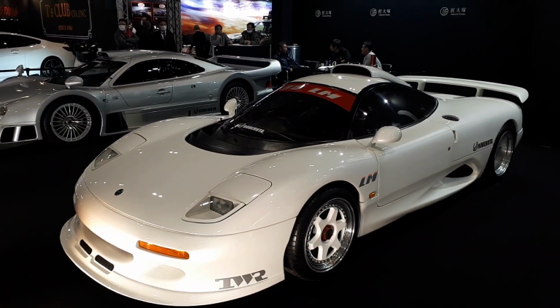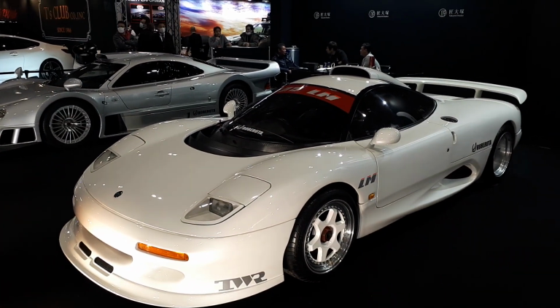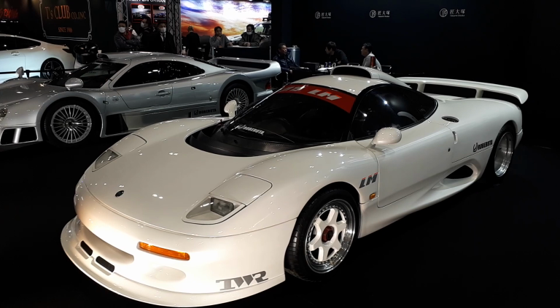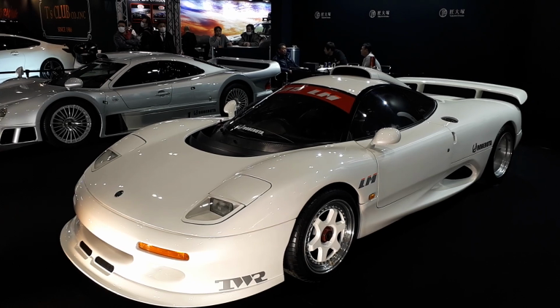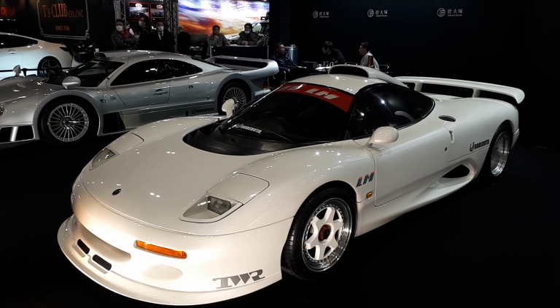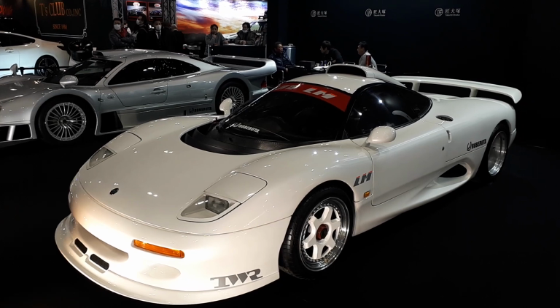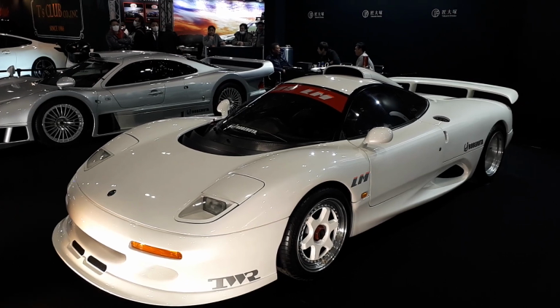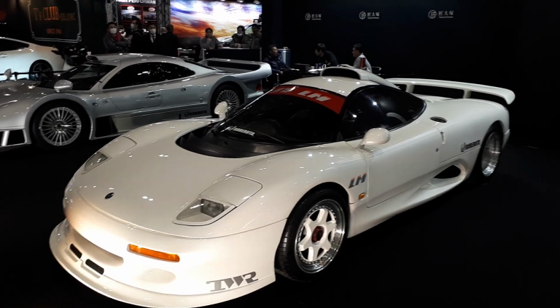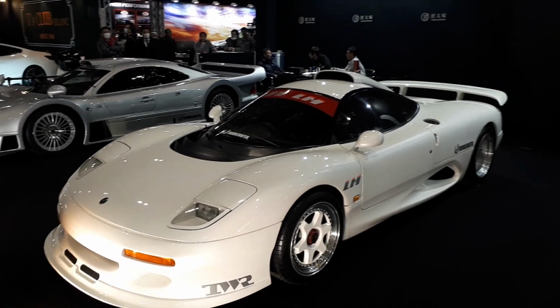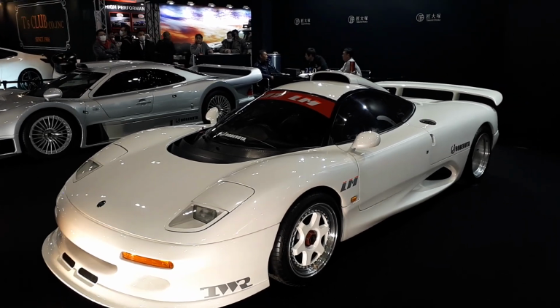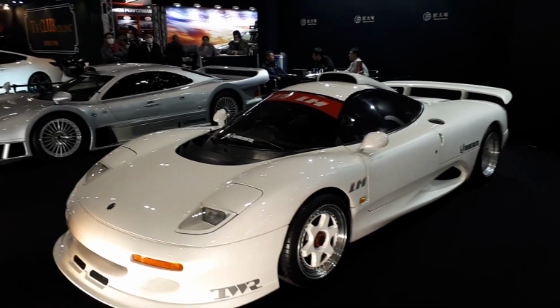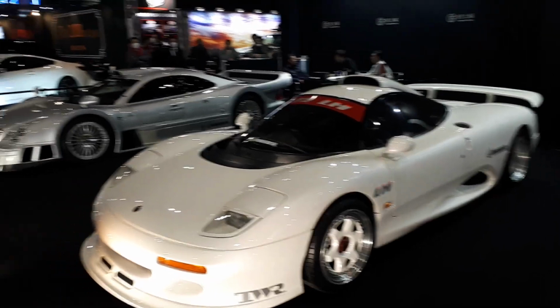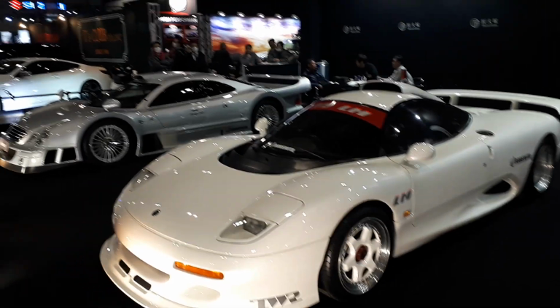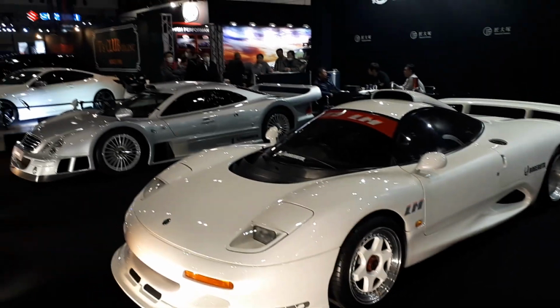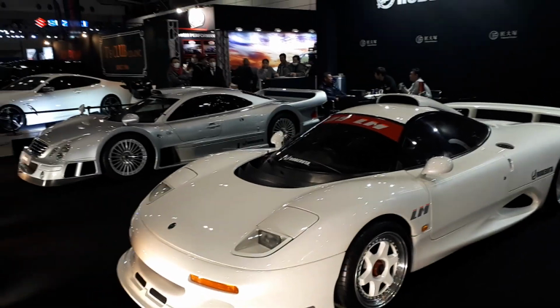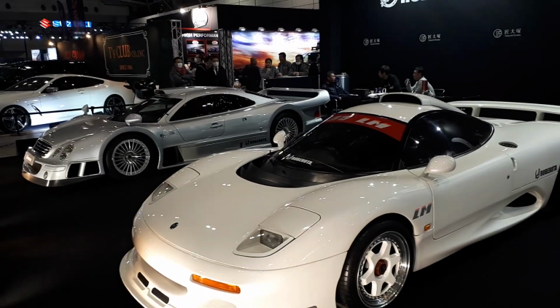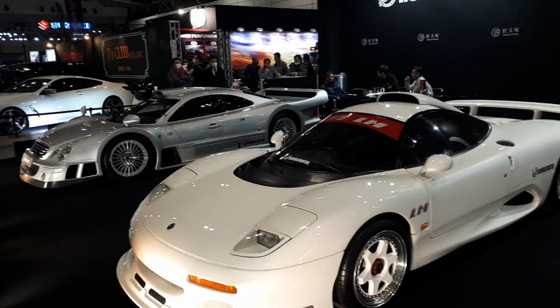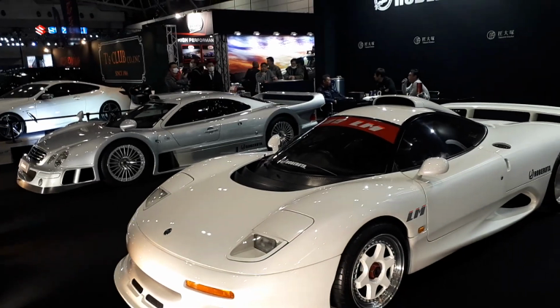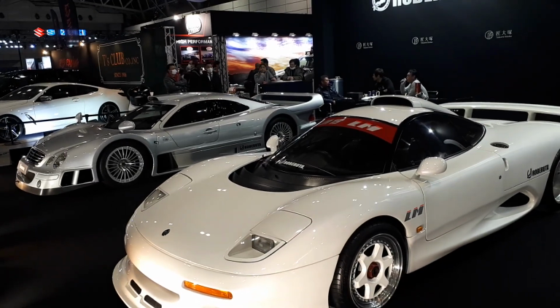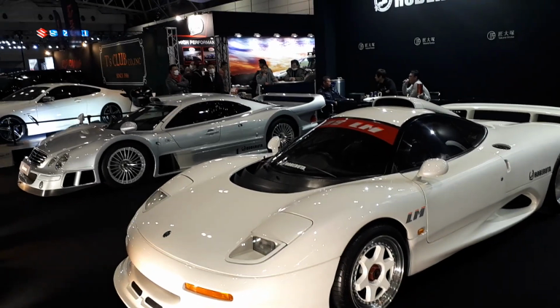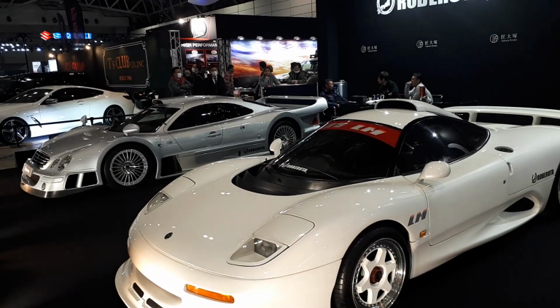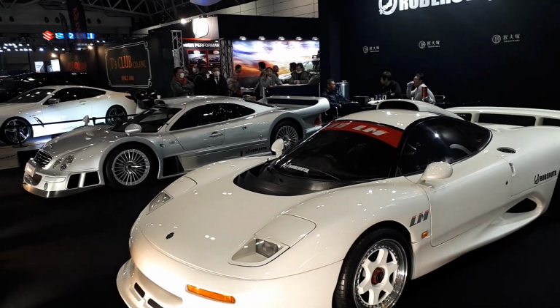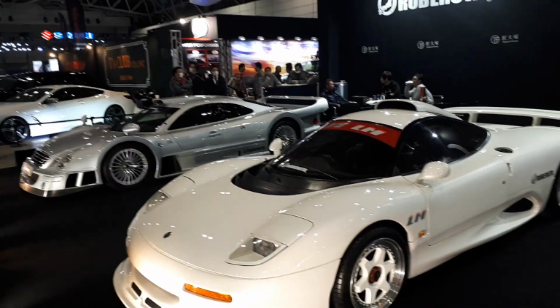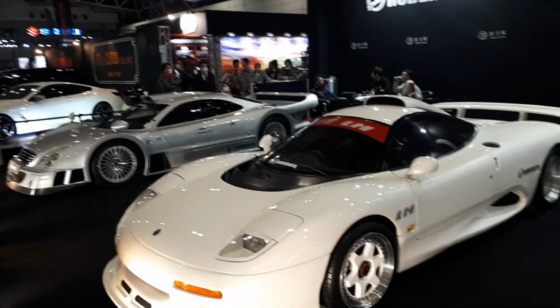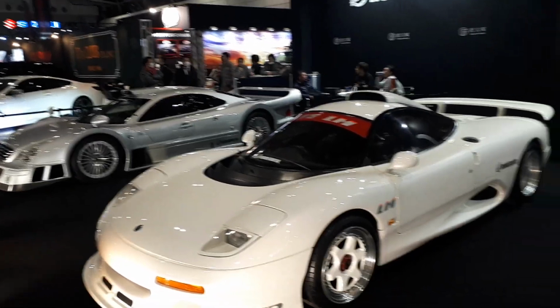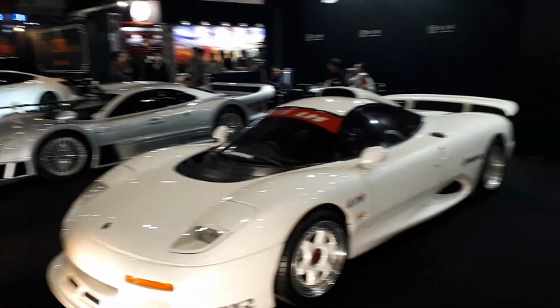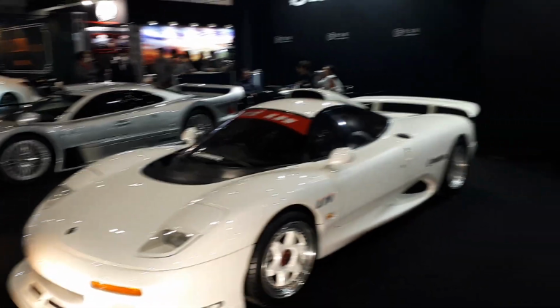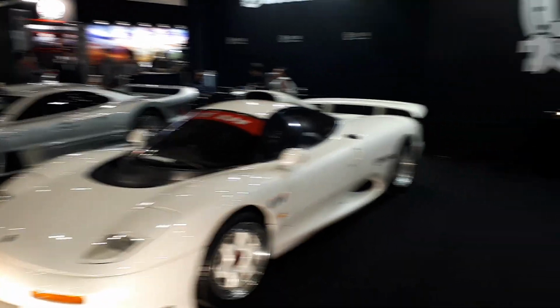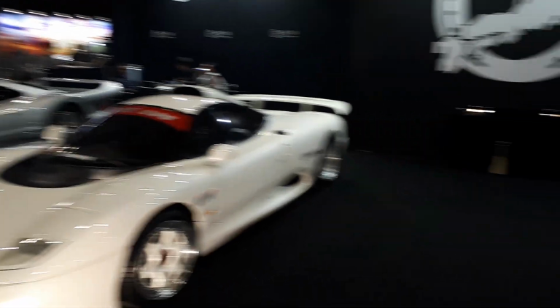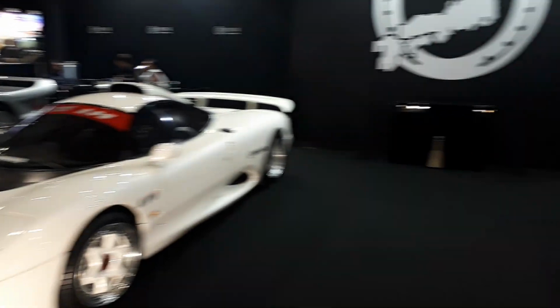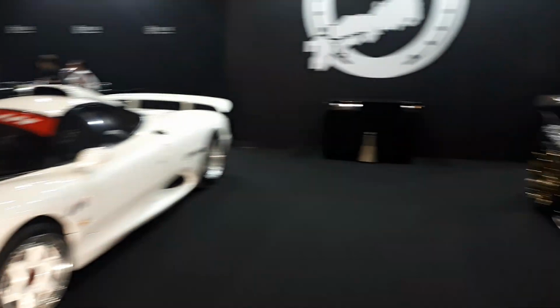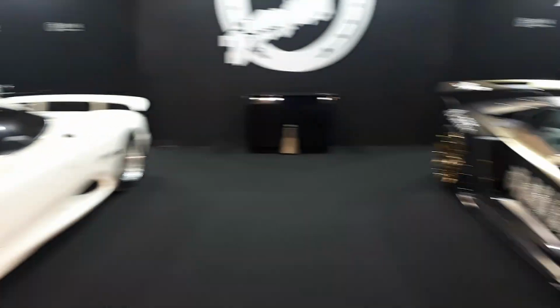How gorgeous is that? Next to the CLK GTR as well. Damn.